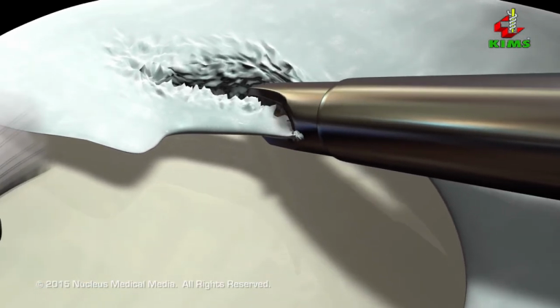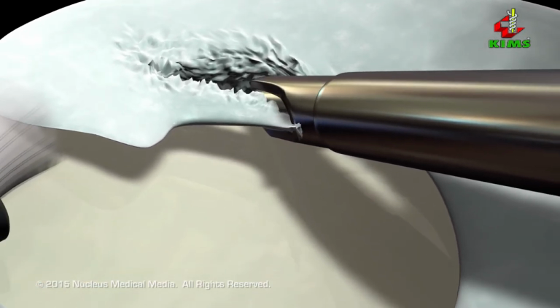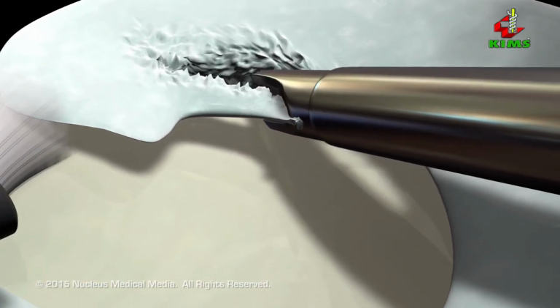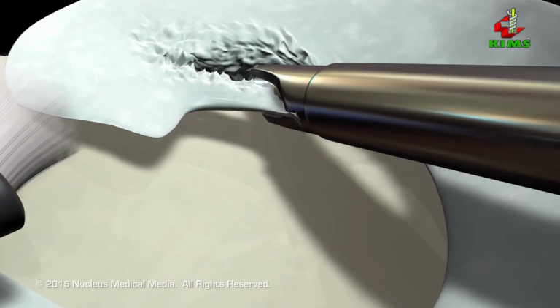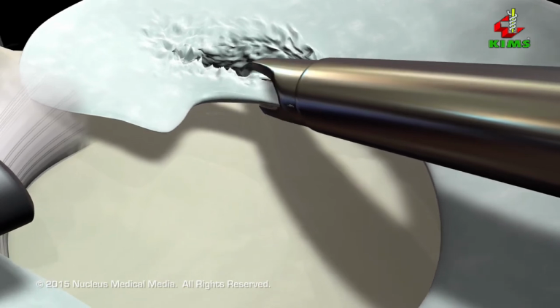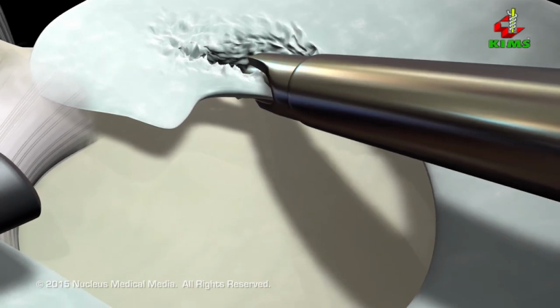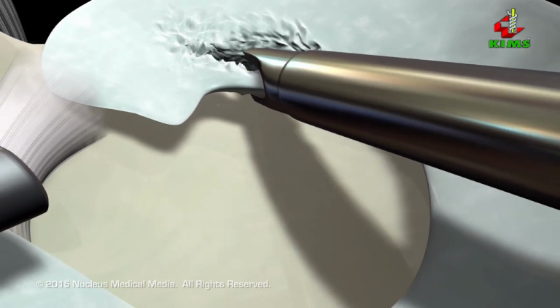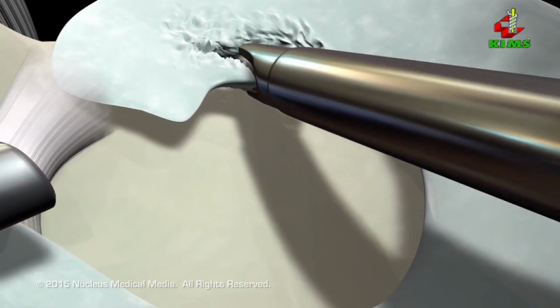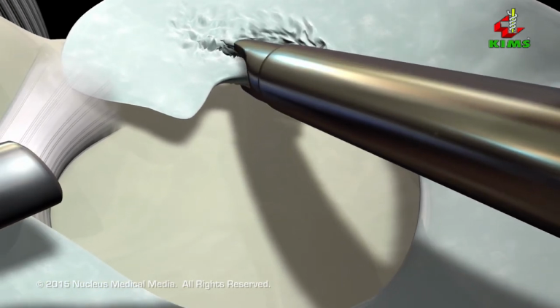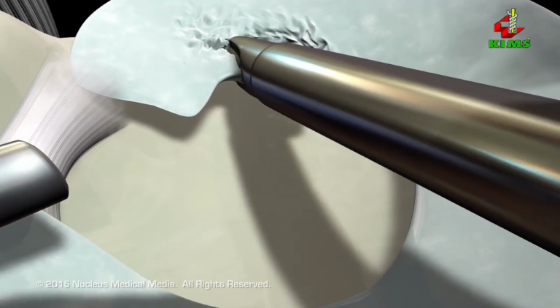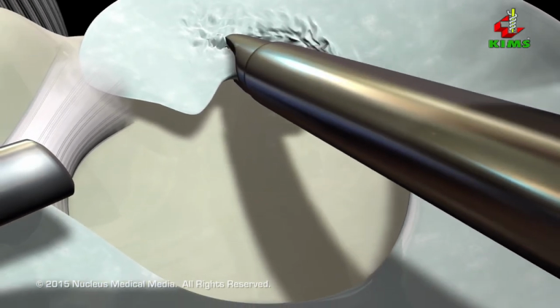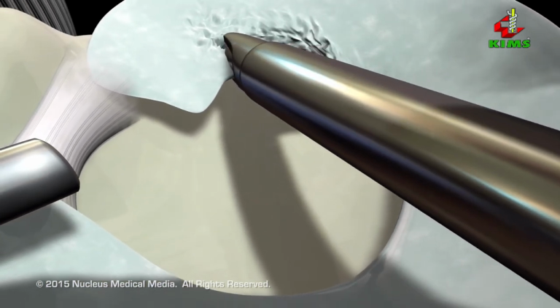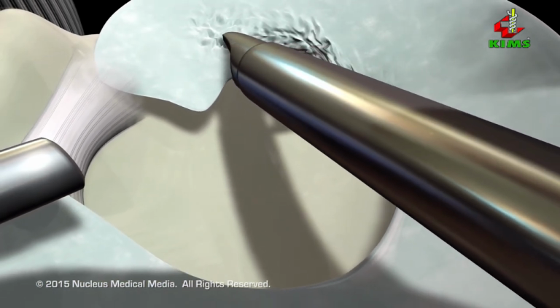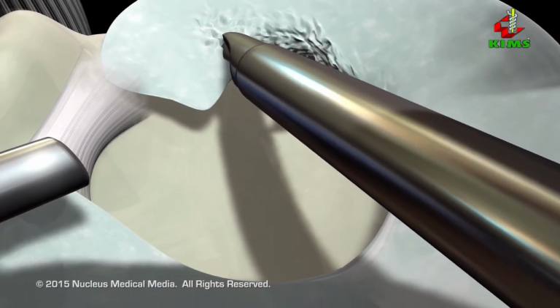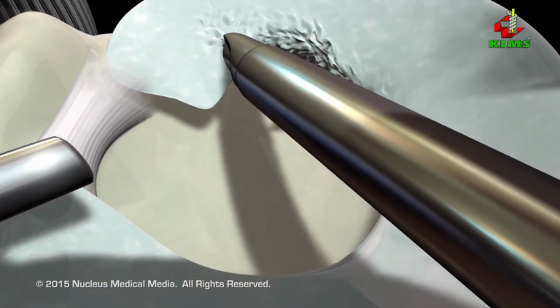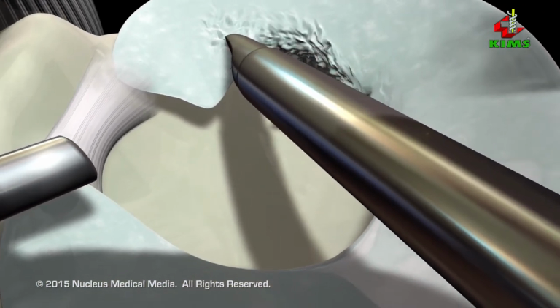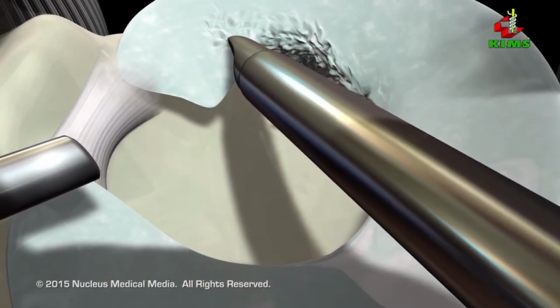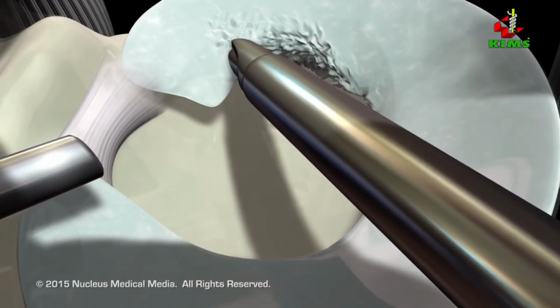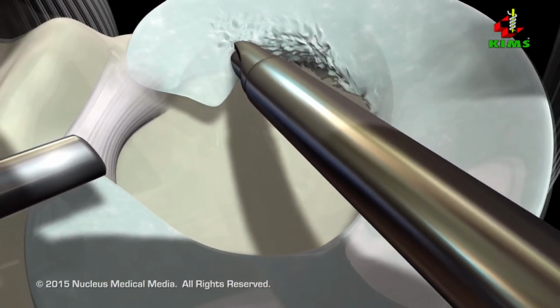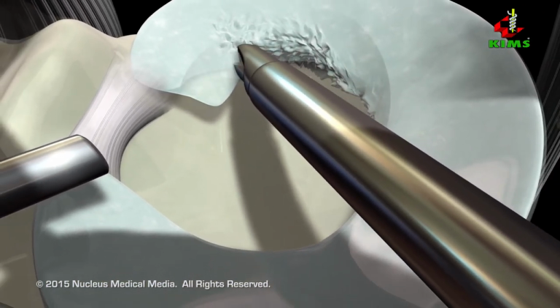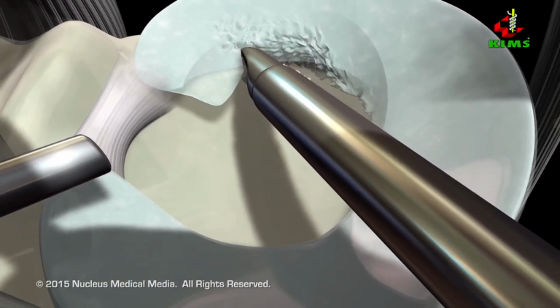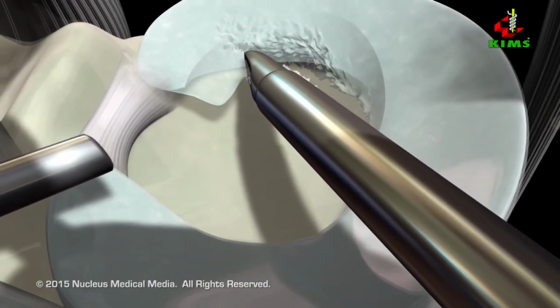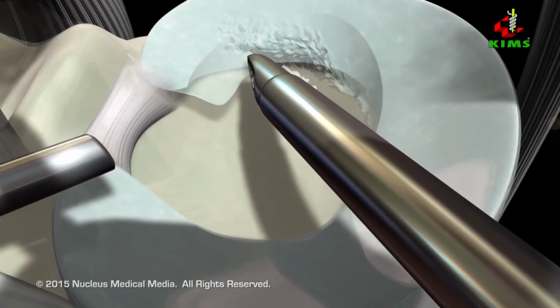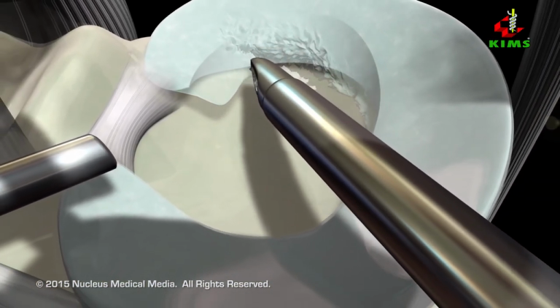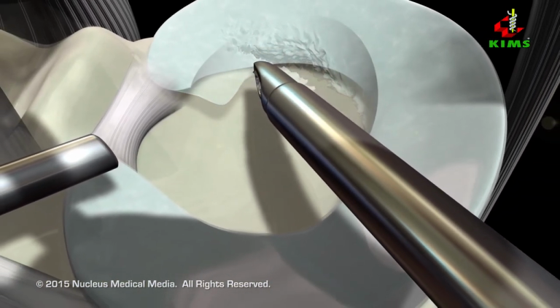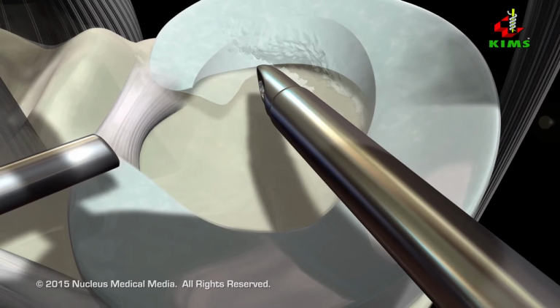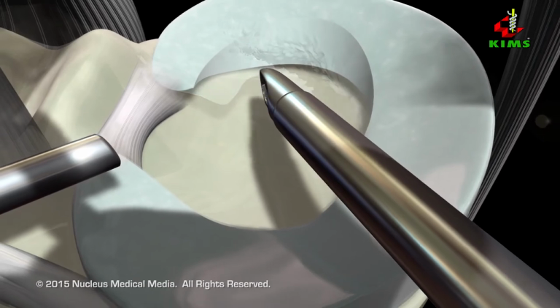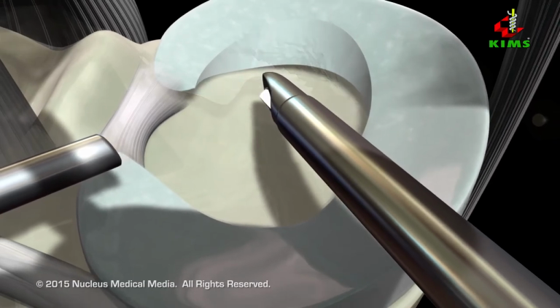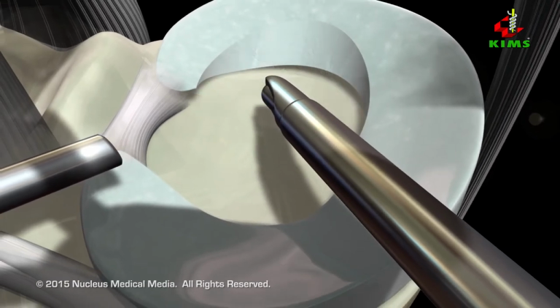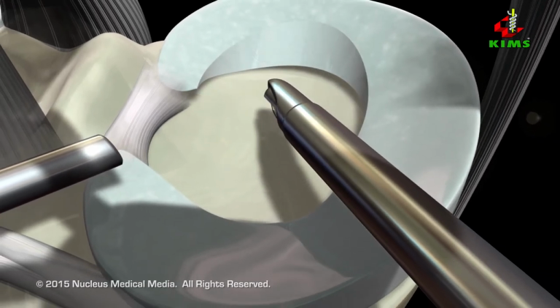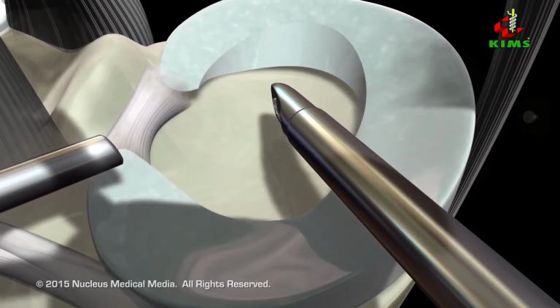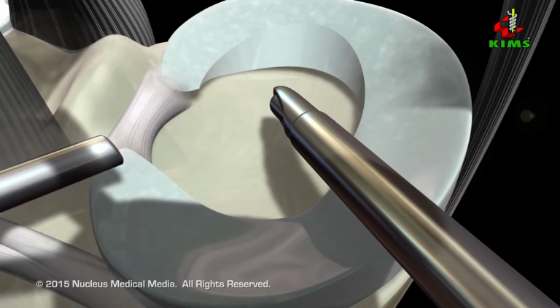While it may be possible to repair the meniscus with small stitches, in most cases the damaged portion must be removed.